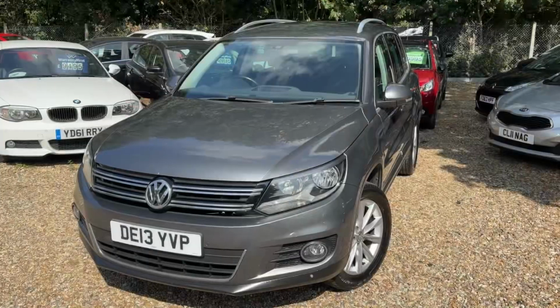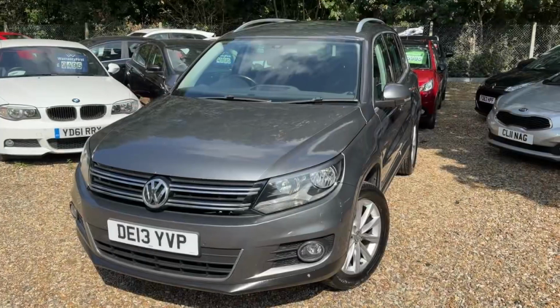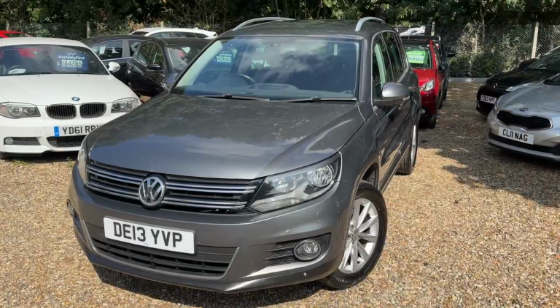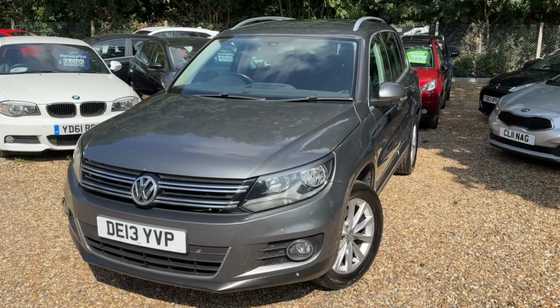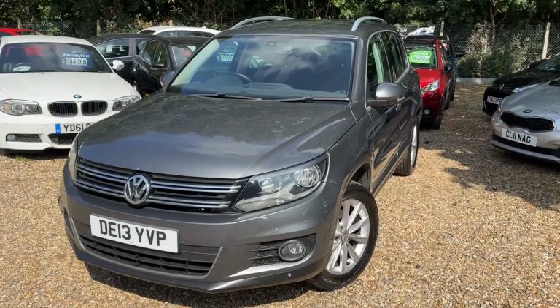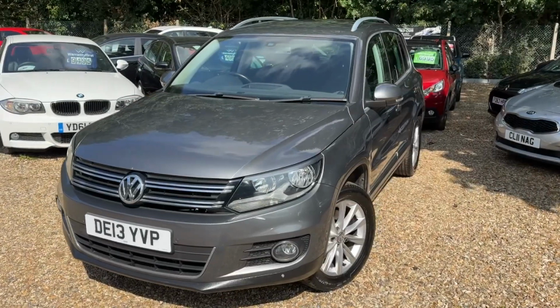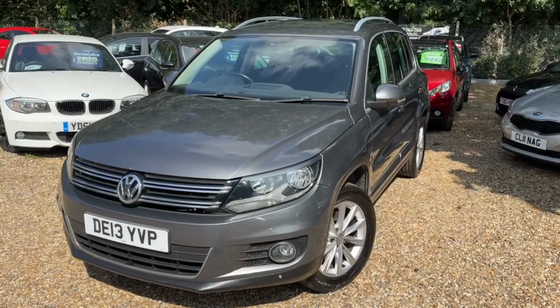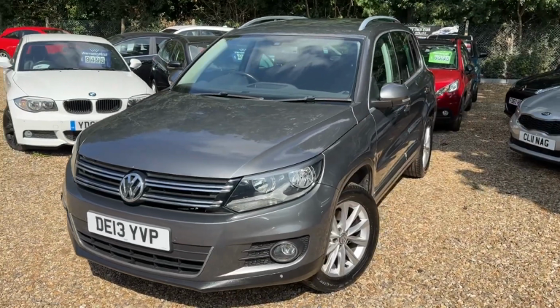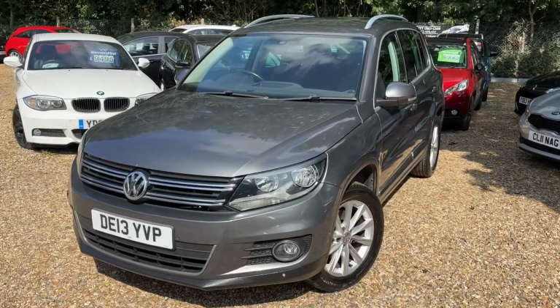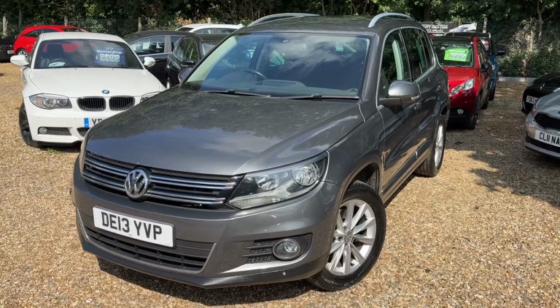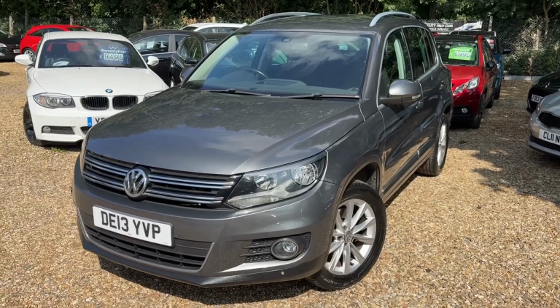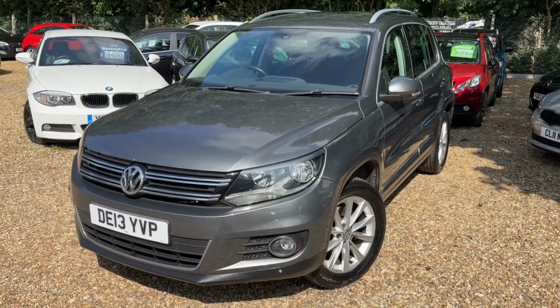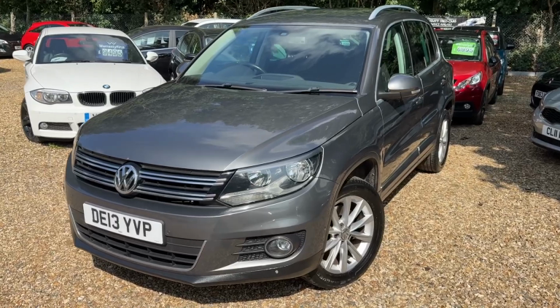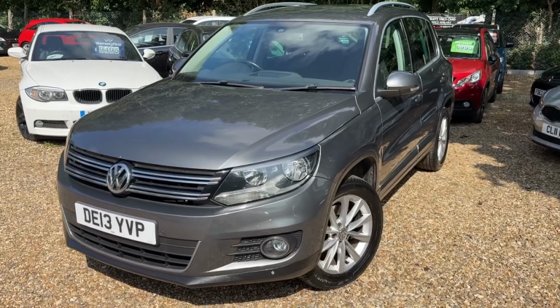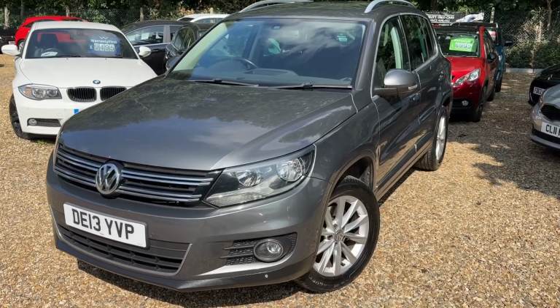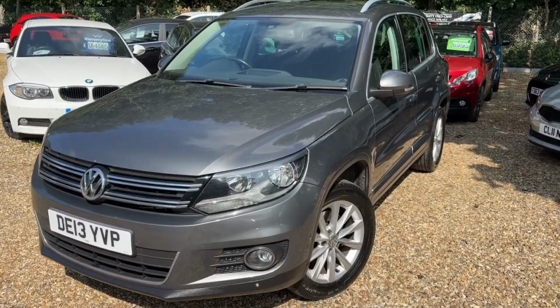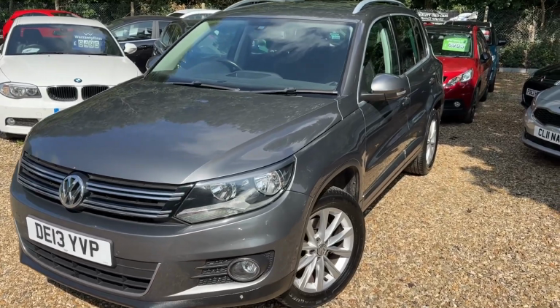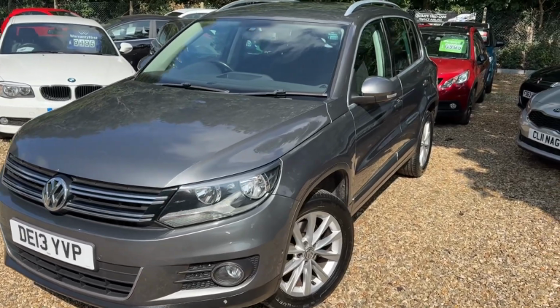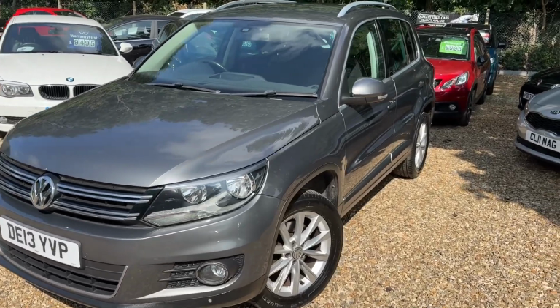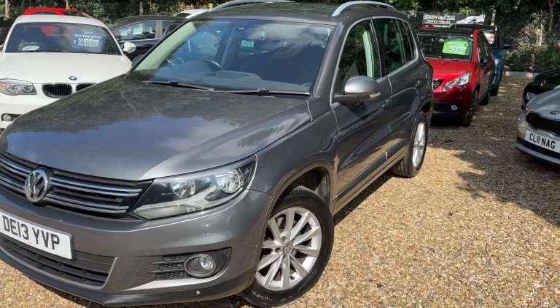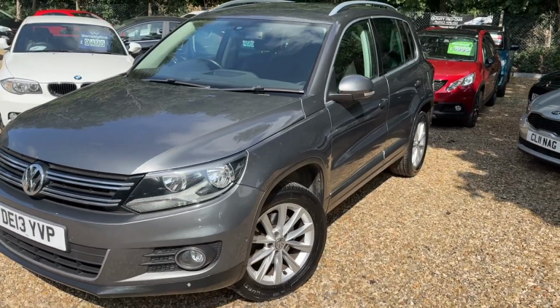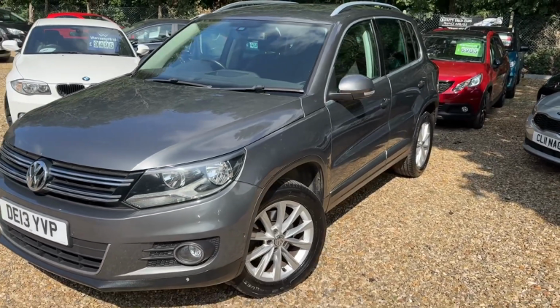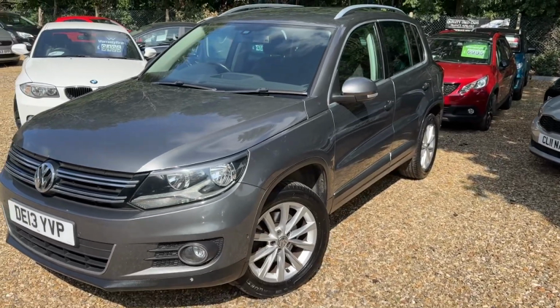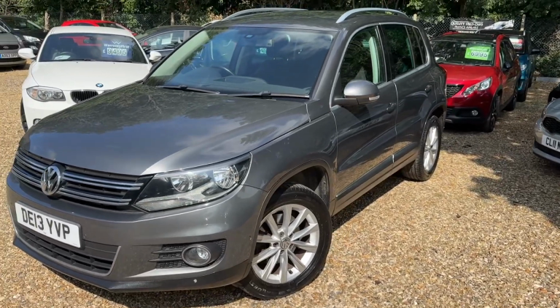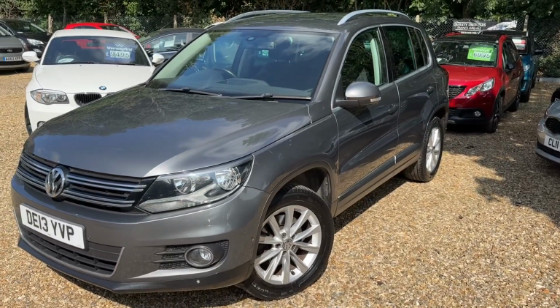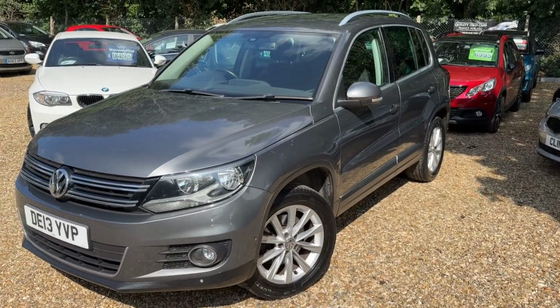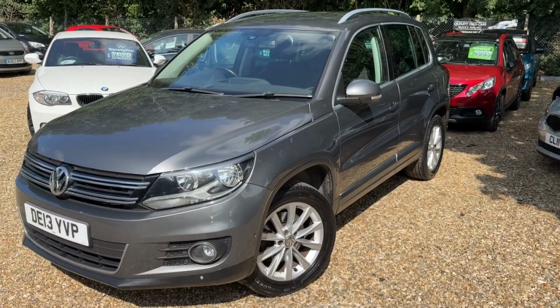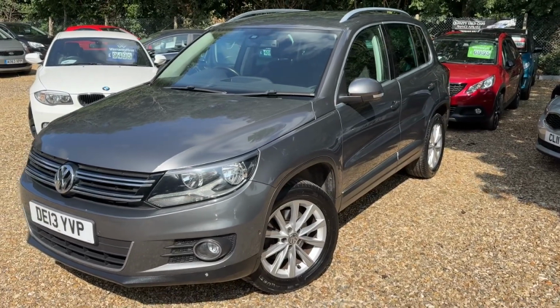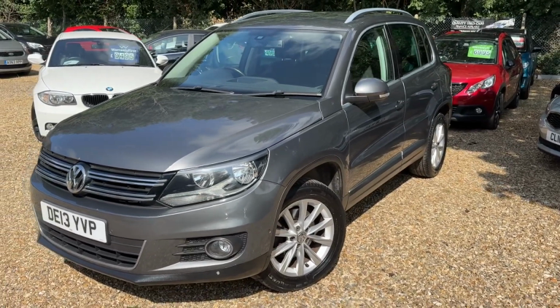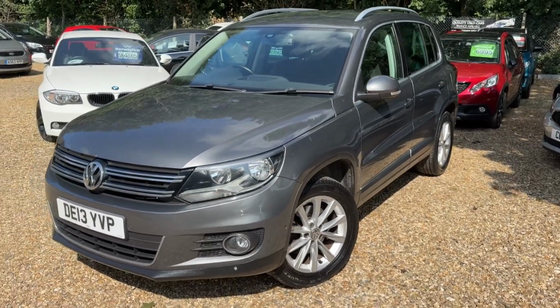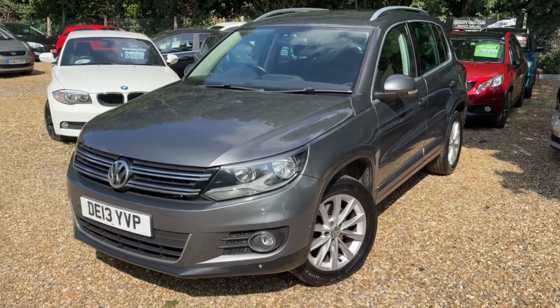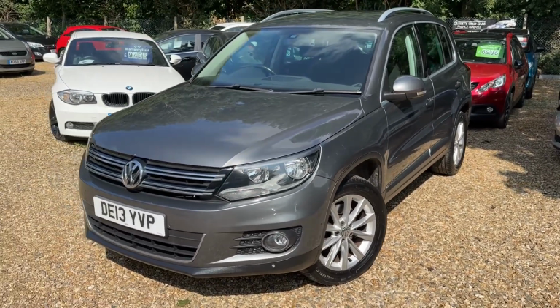I call it Tiguan, Tiguan, Tiguin — I don't know. It's Tiguan, of course it is. It's the Tig, it's the Tig.